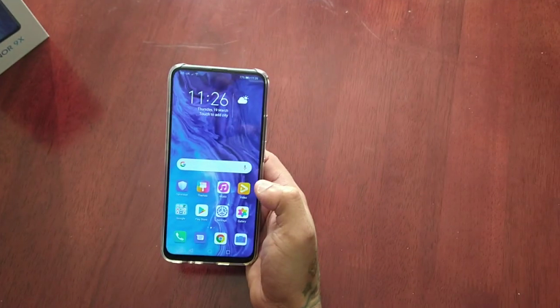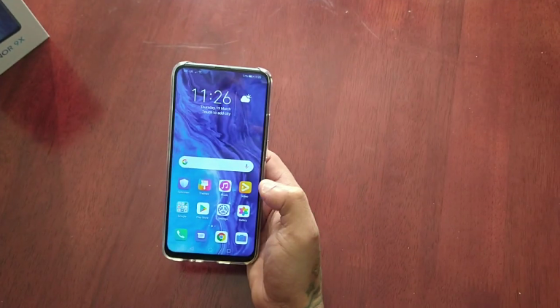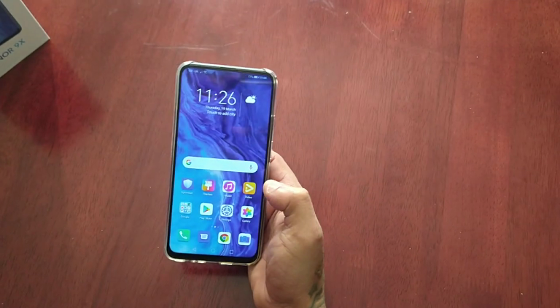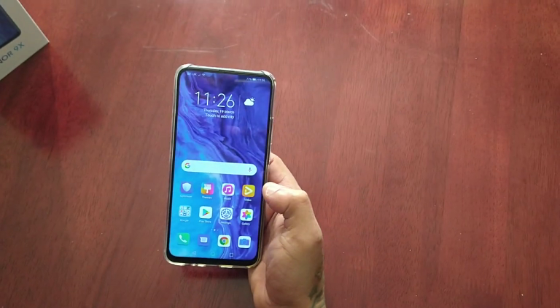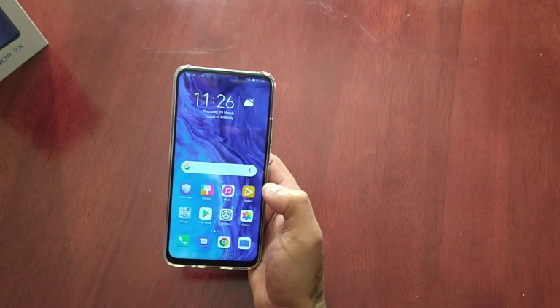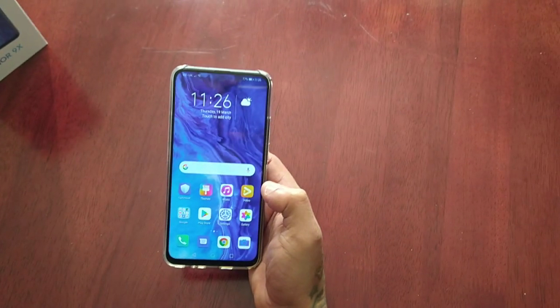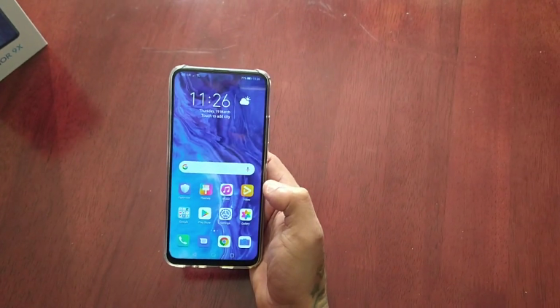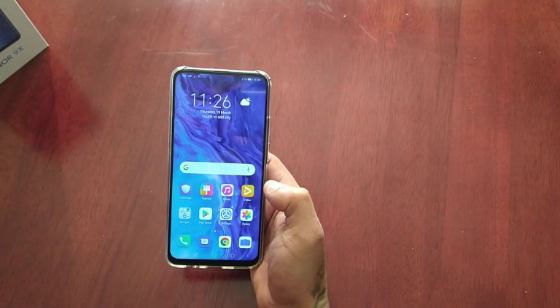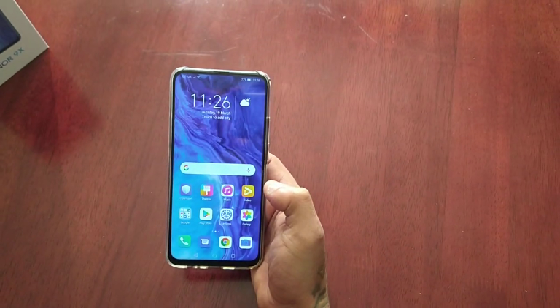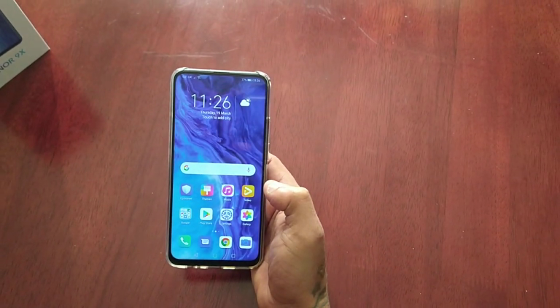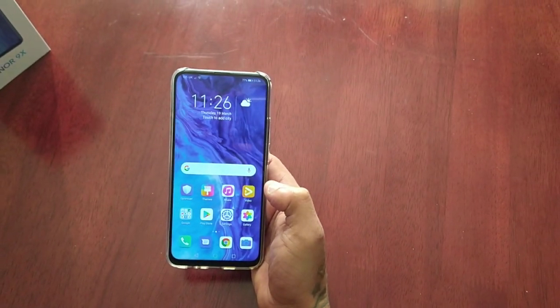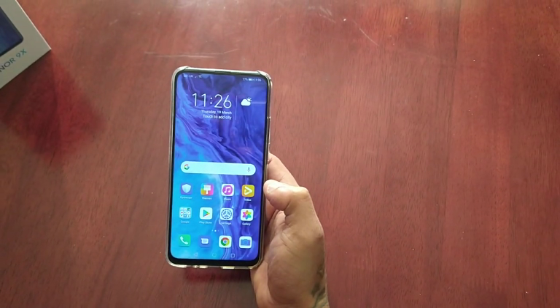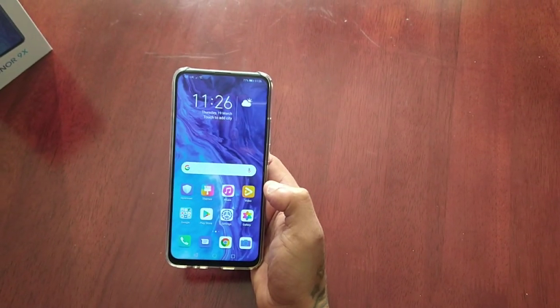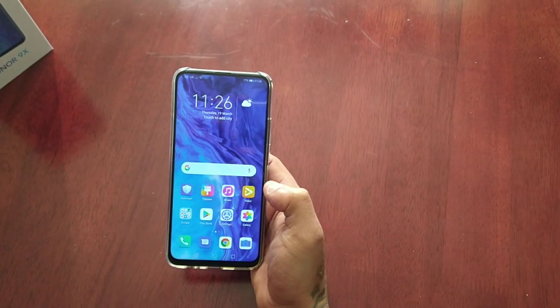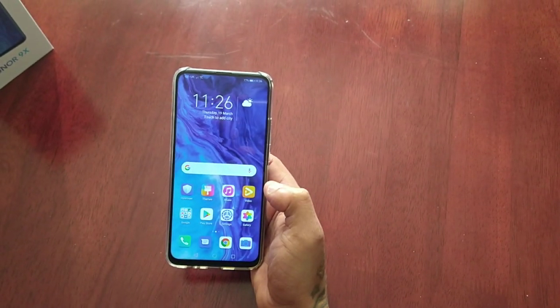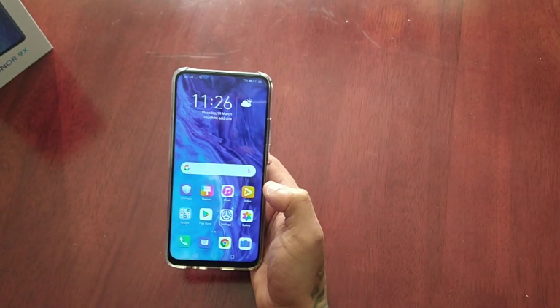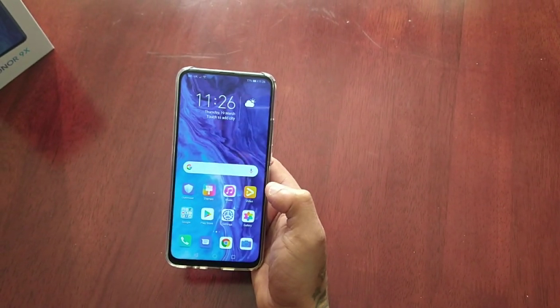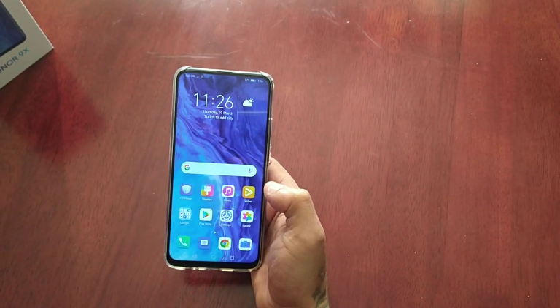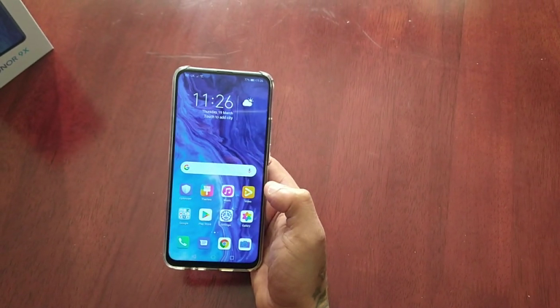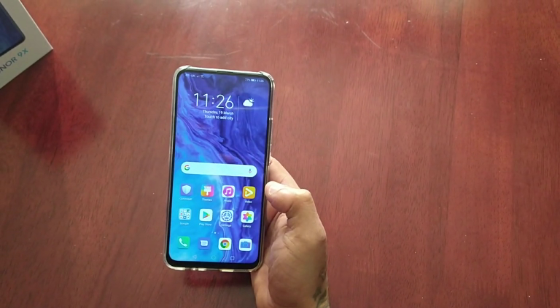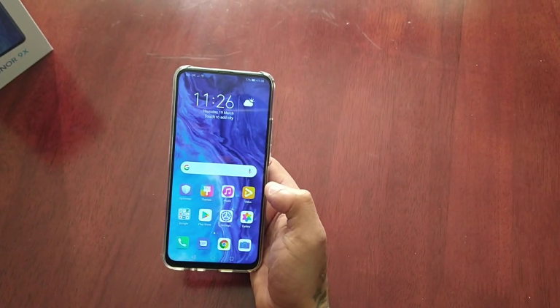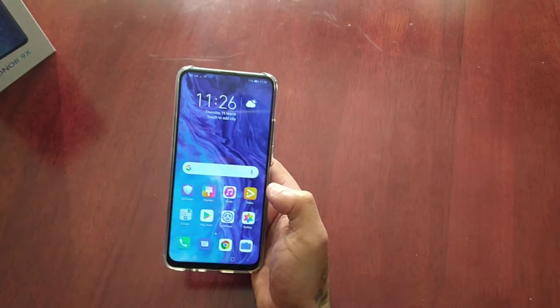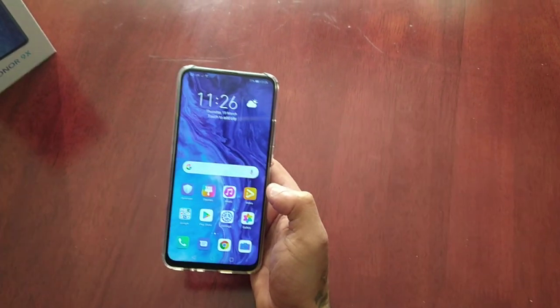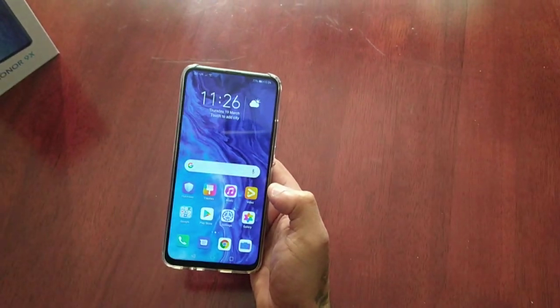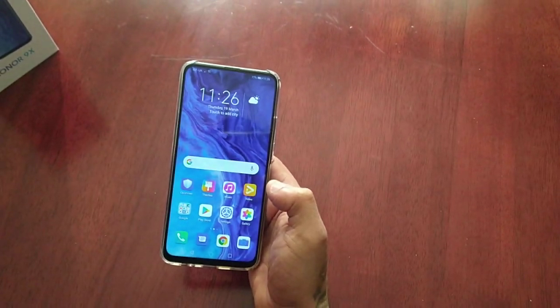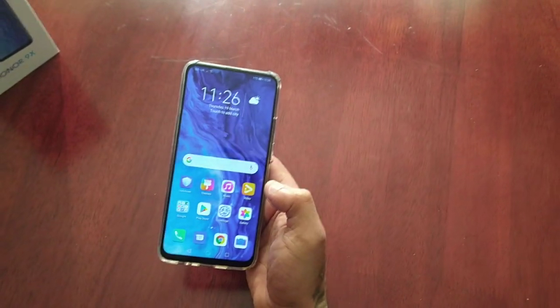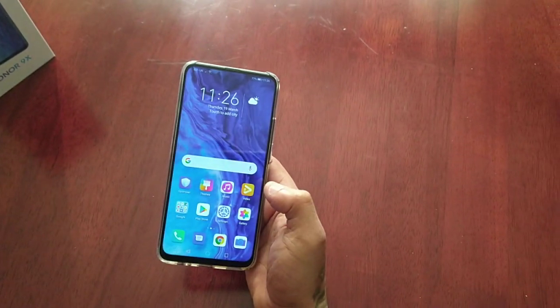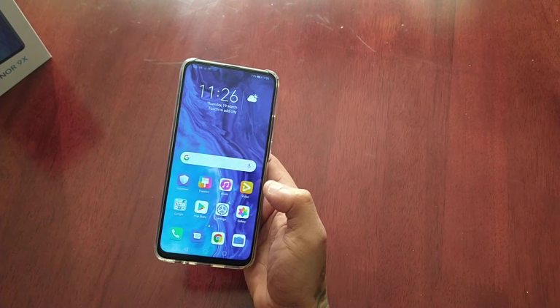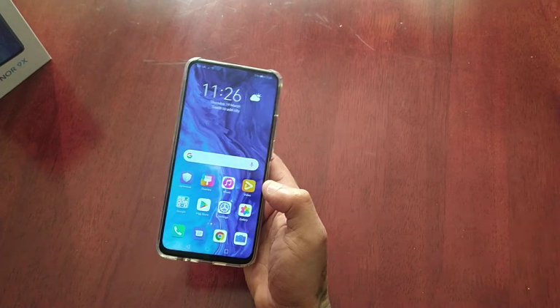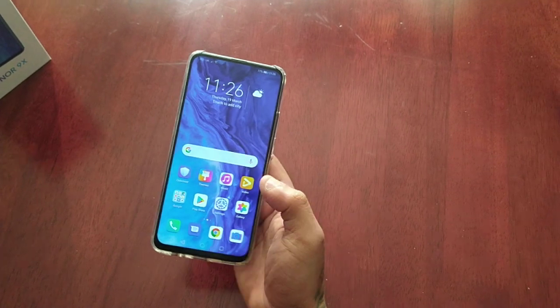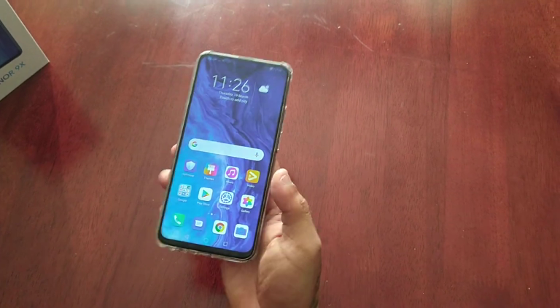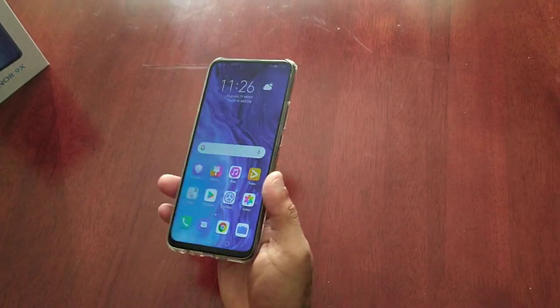It's your boy the Android Doctor back again with another video. I'm here with my brand new Honor 9X.